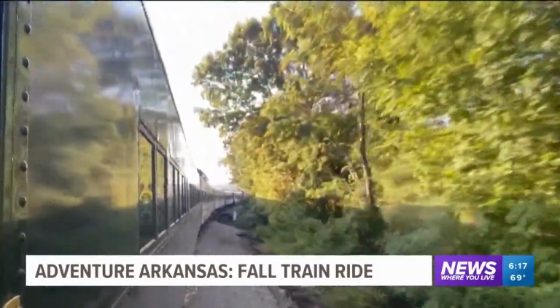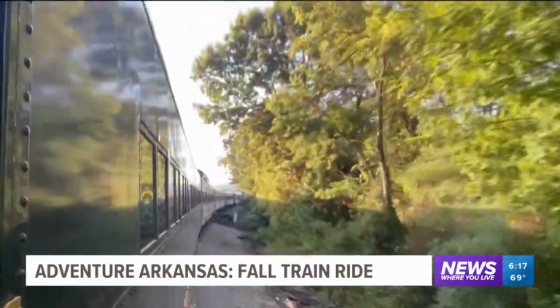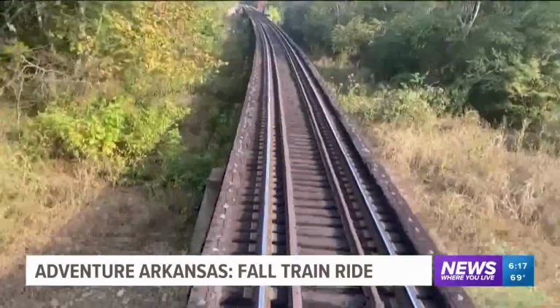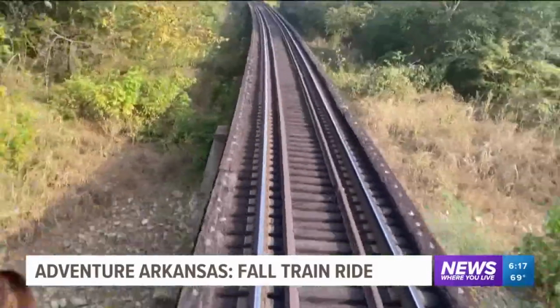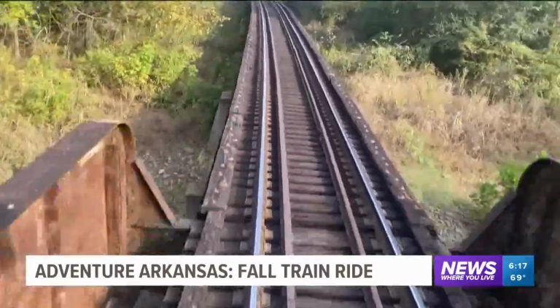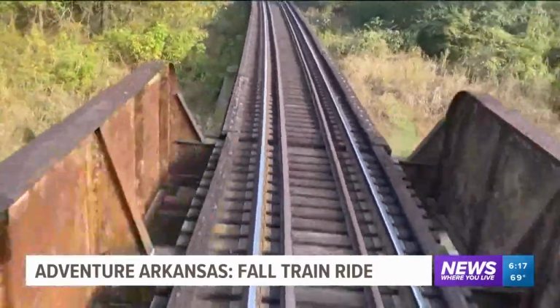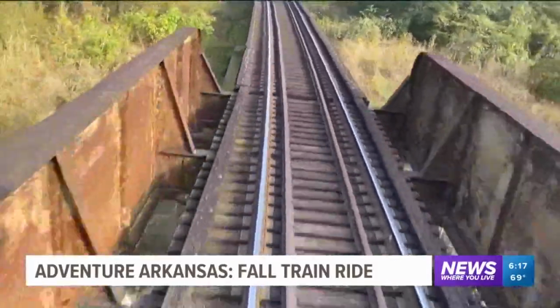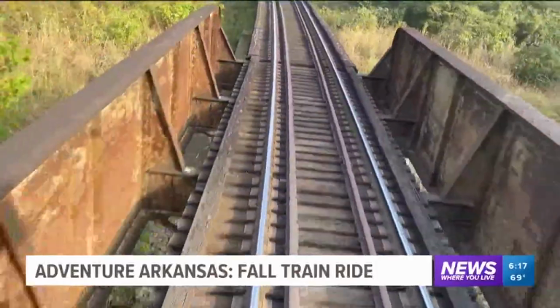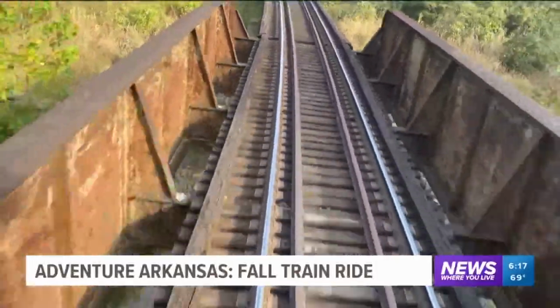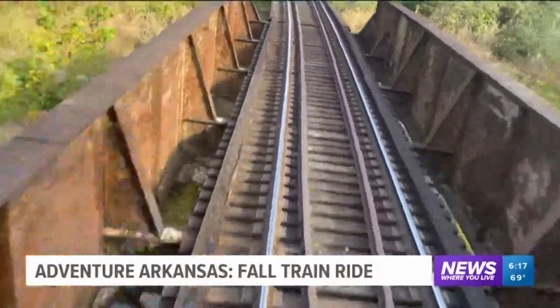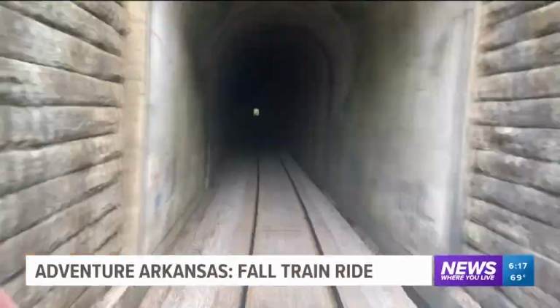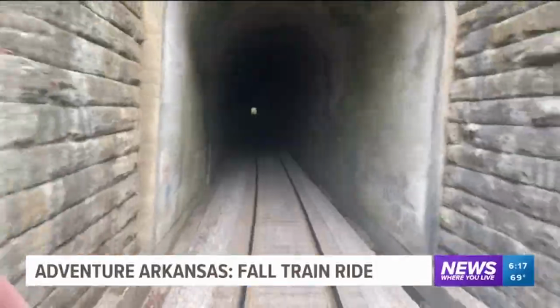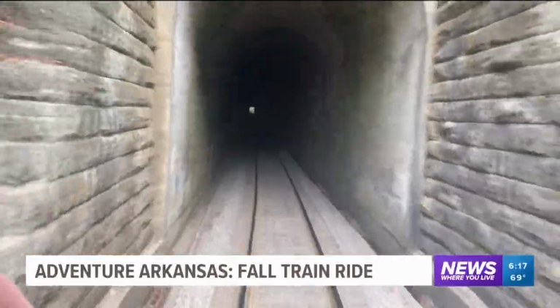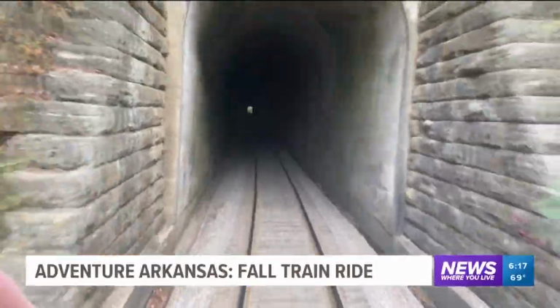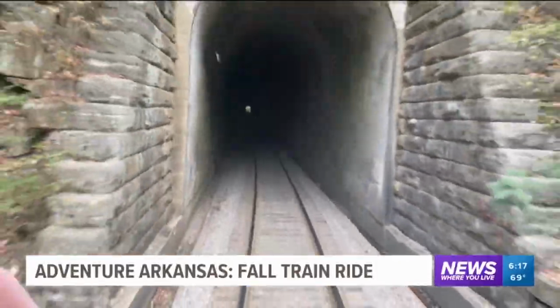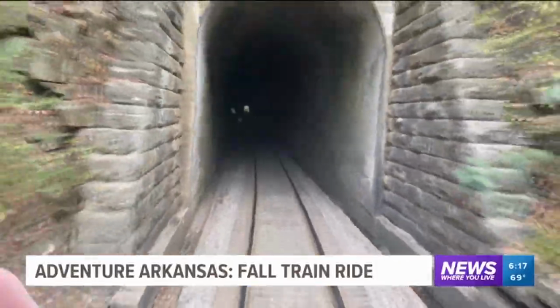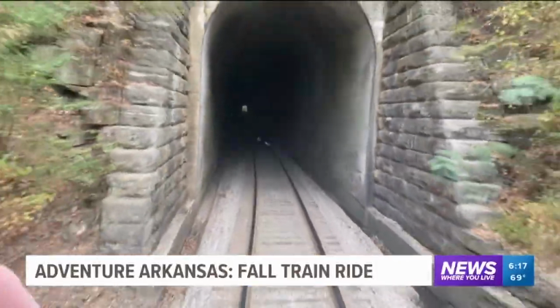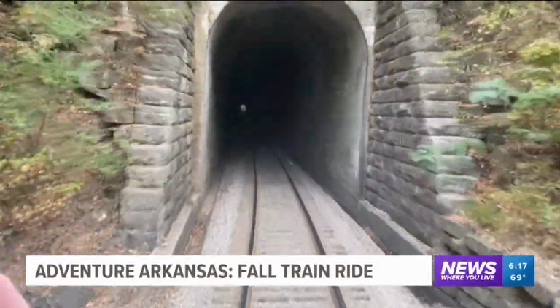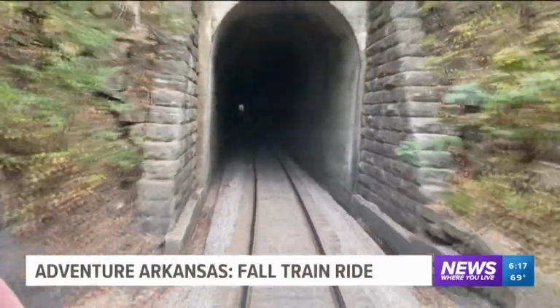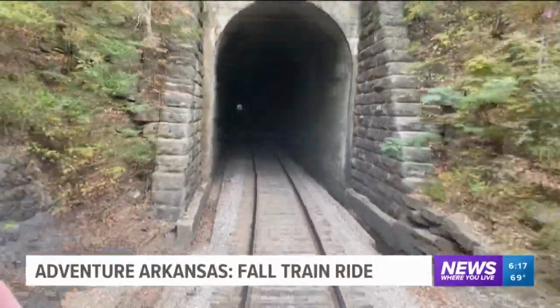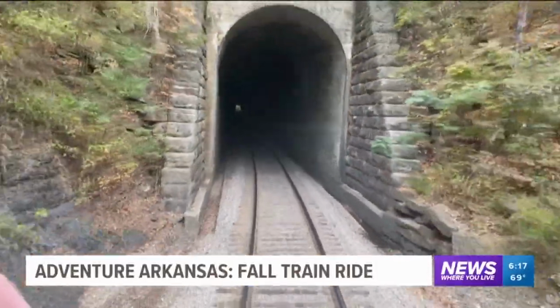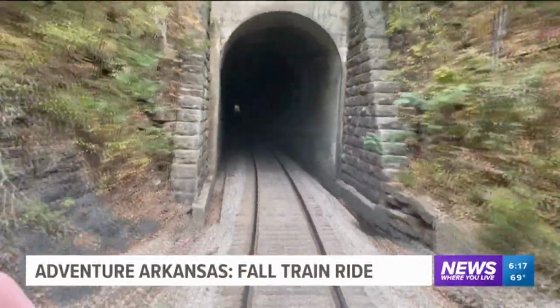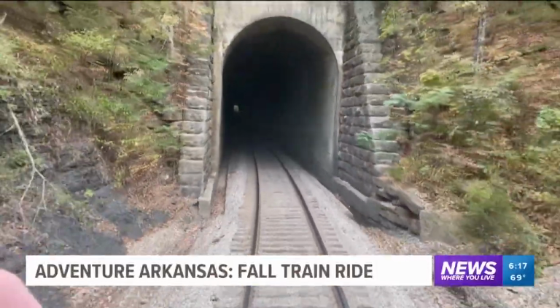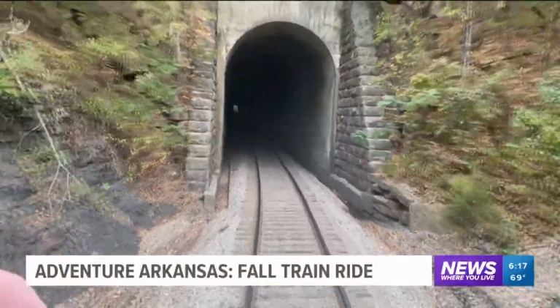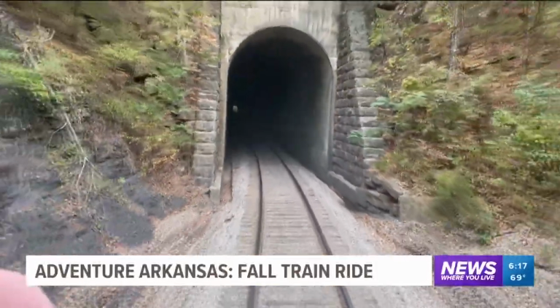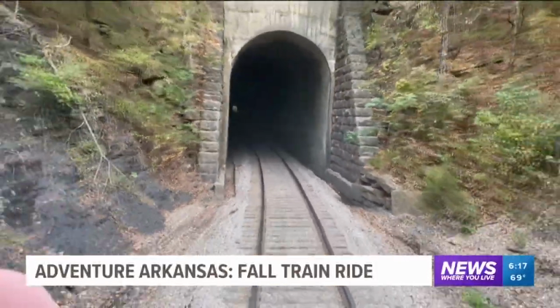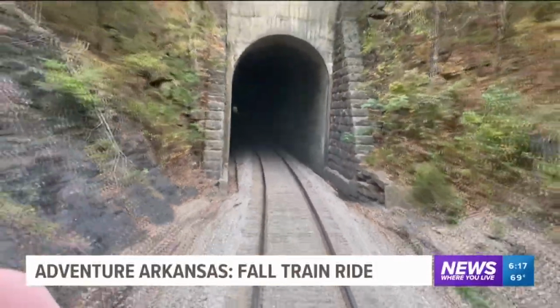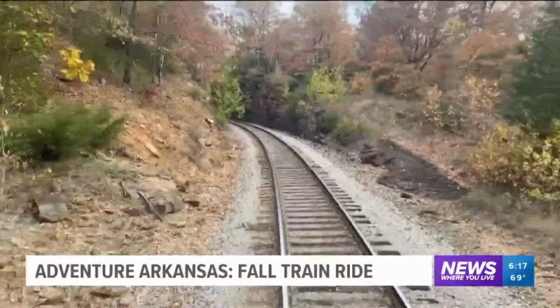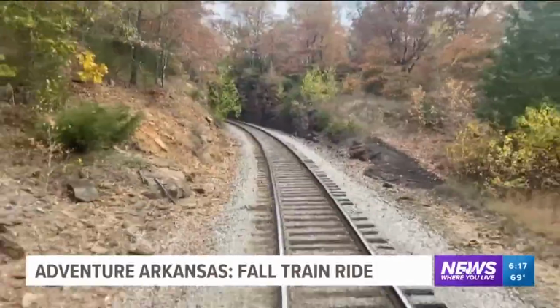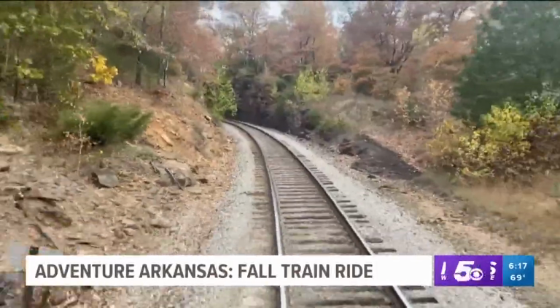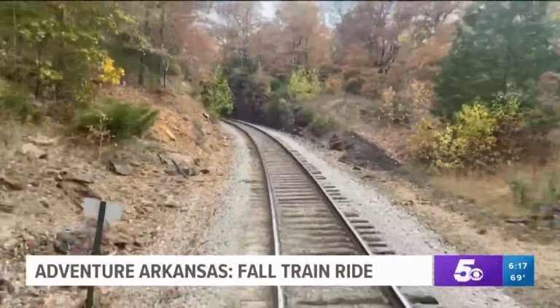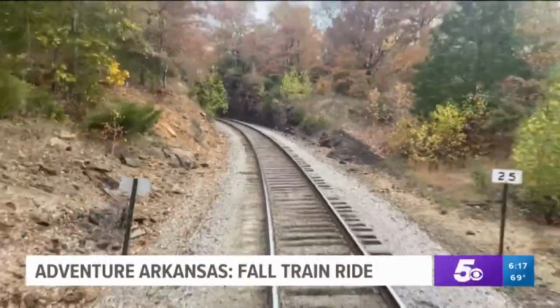On the way, you'll cross over bridges, coast through tunnels, and most importantly, see the falling leaves.